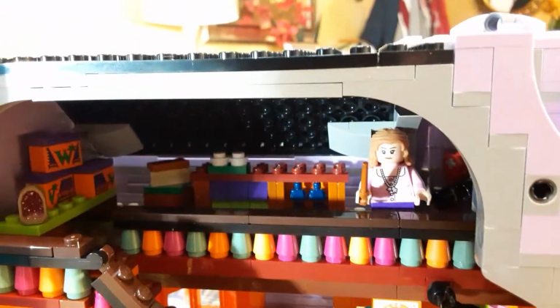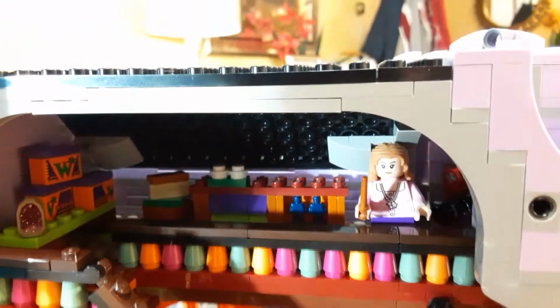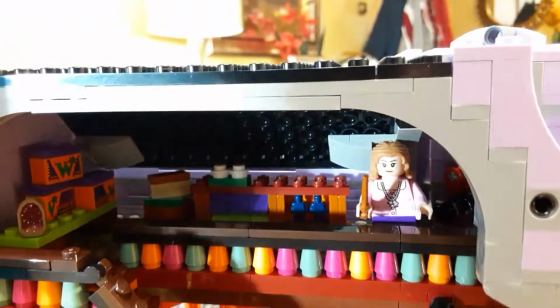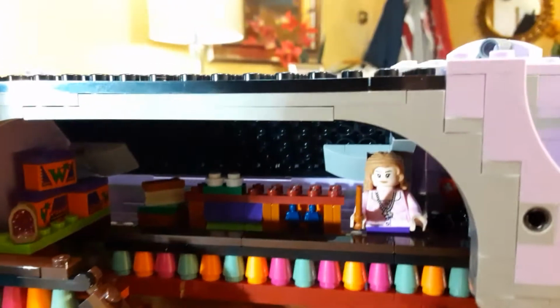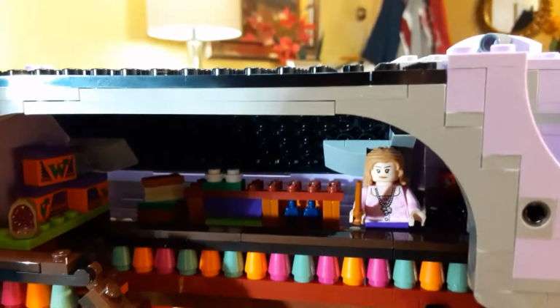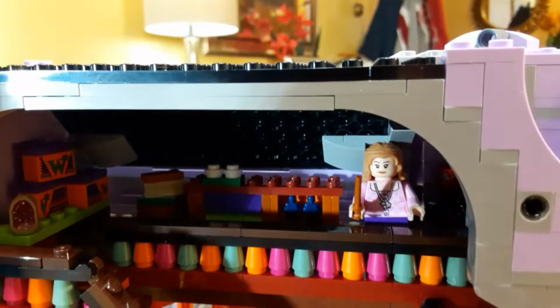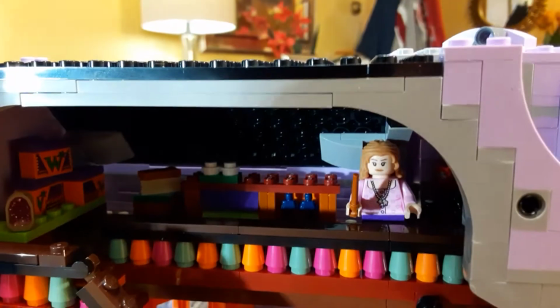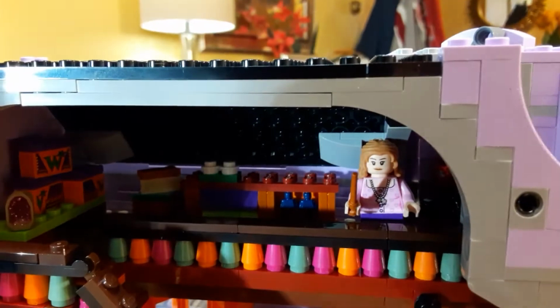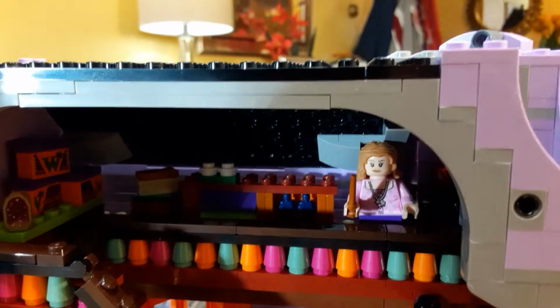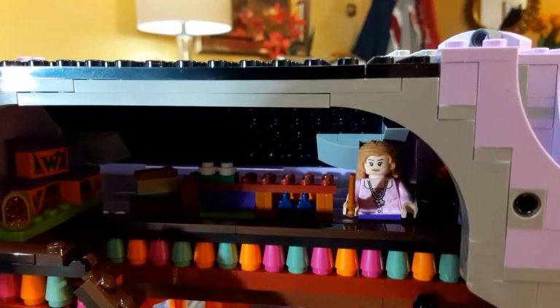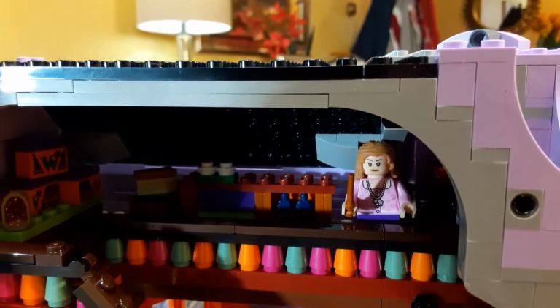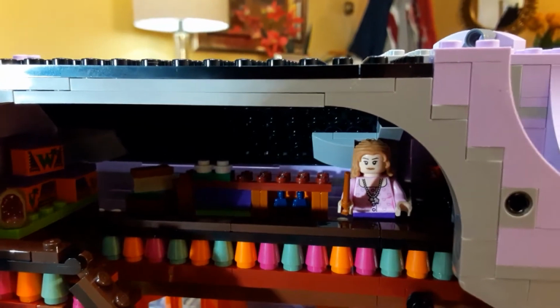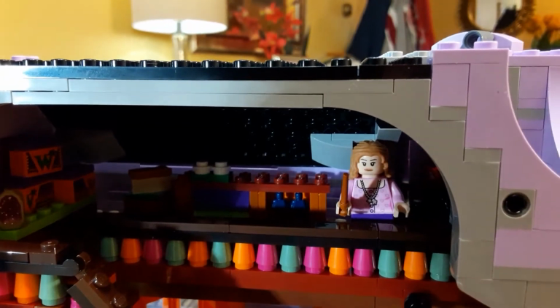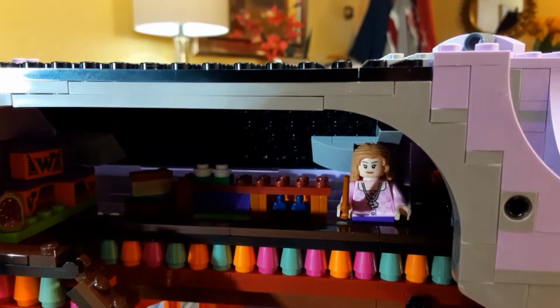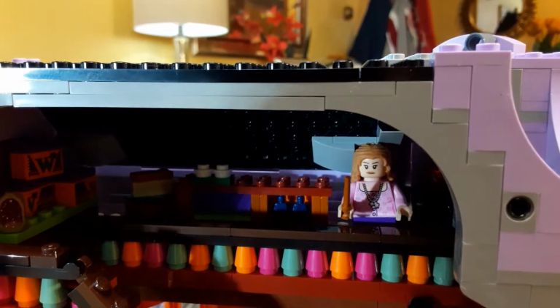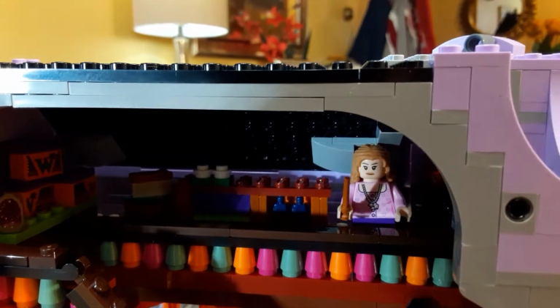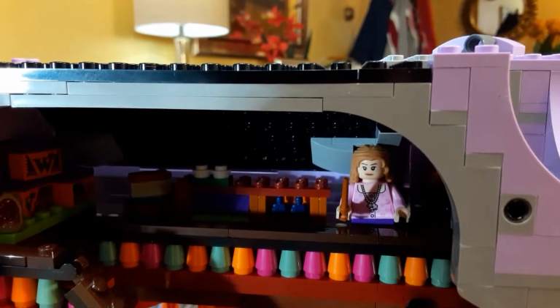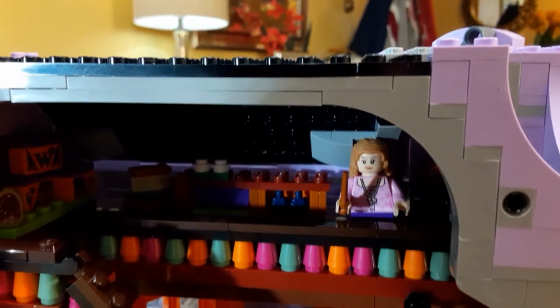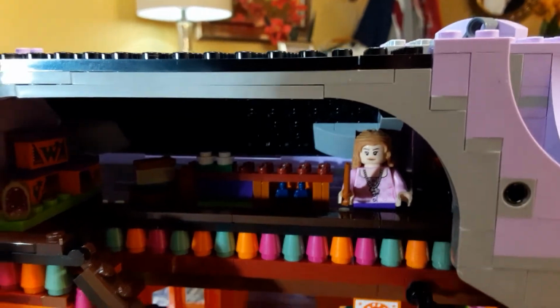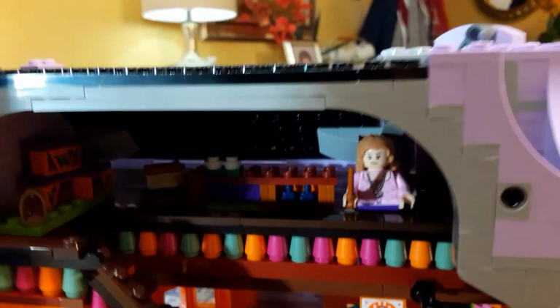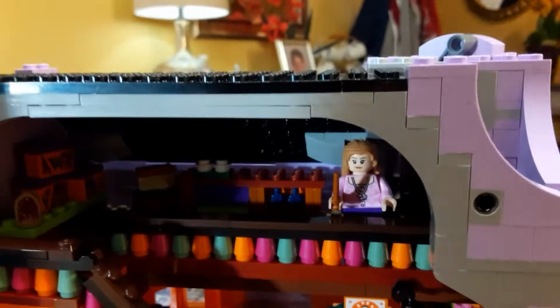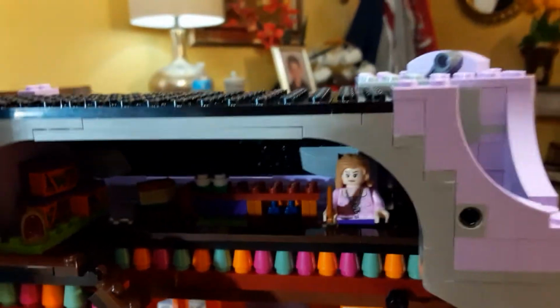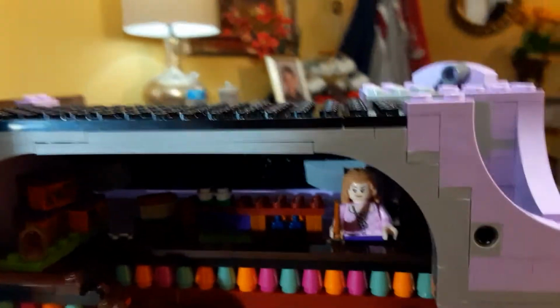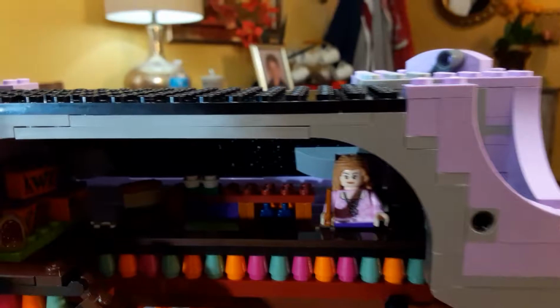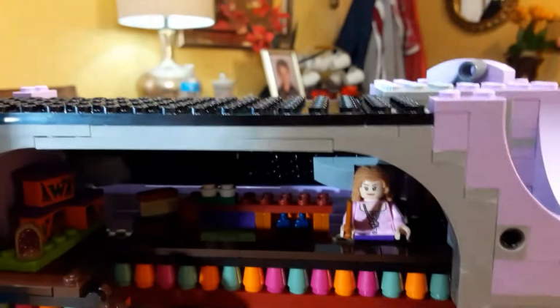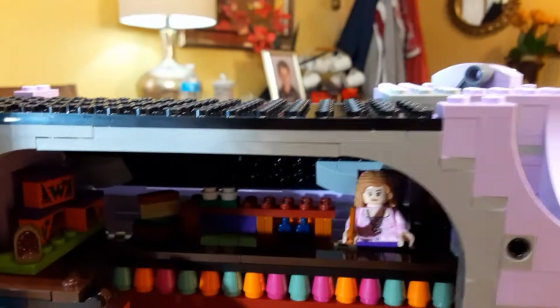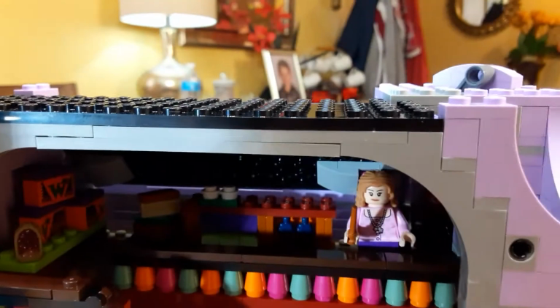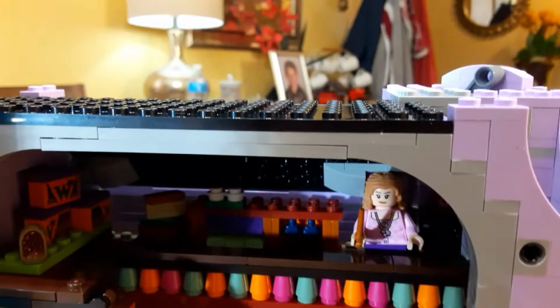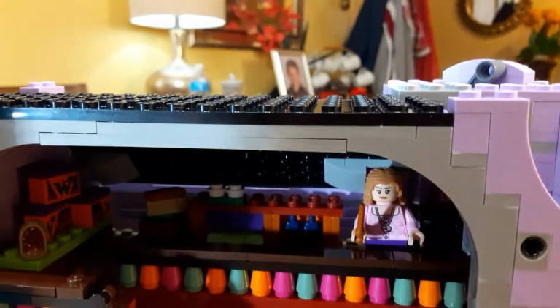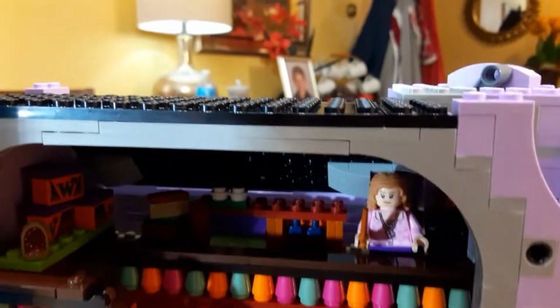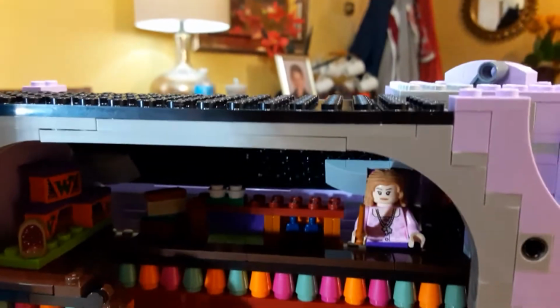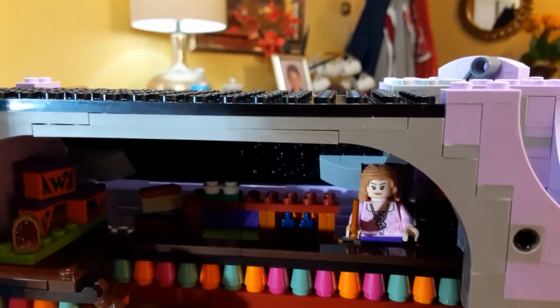They have these two little micro-scale figures here, pretty much to represent Fred and George.